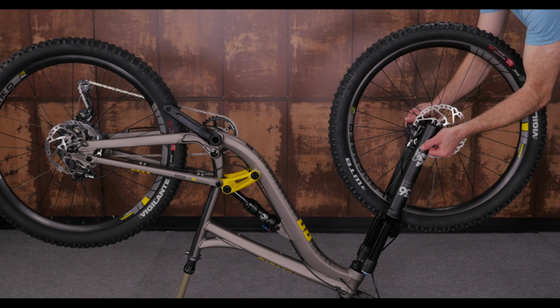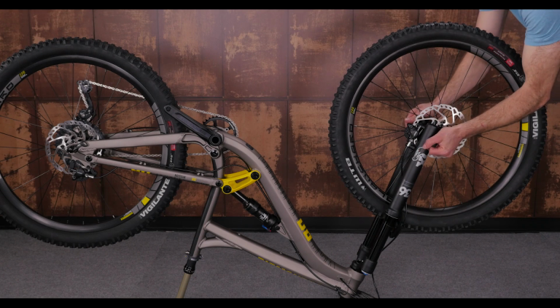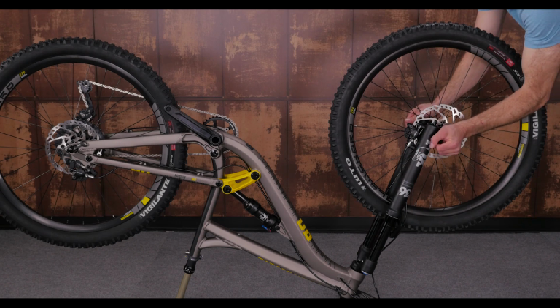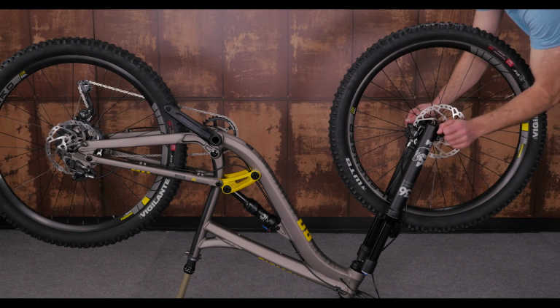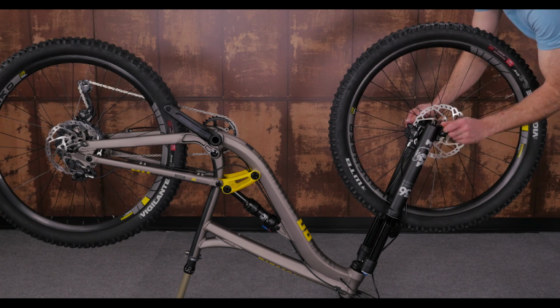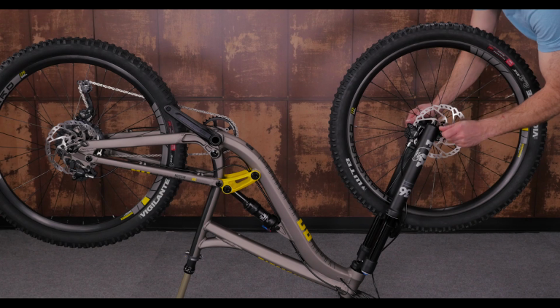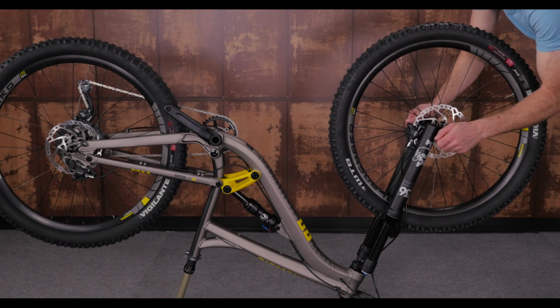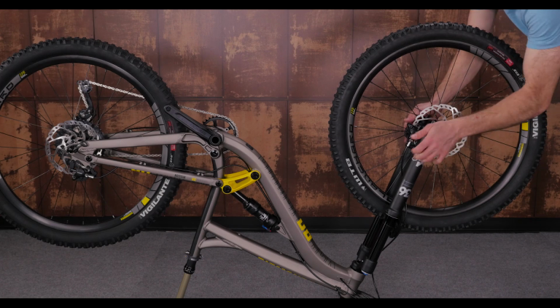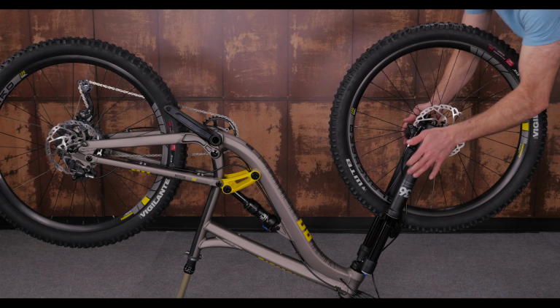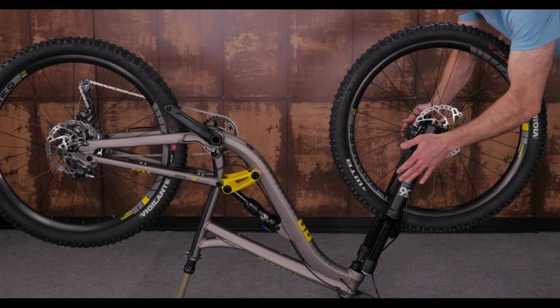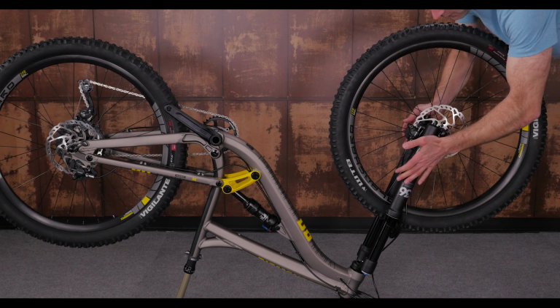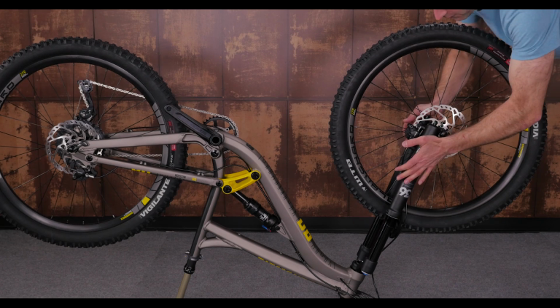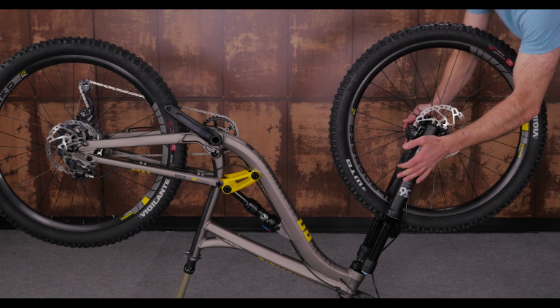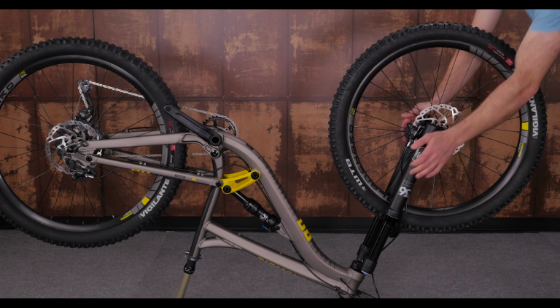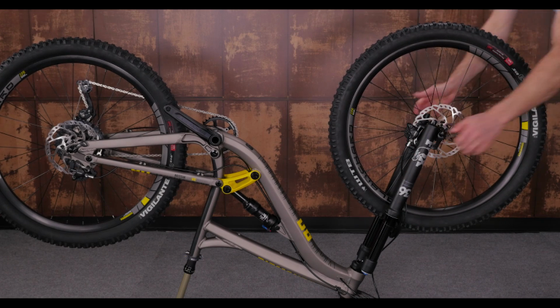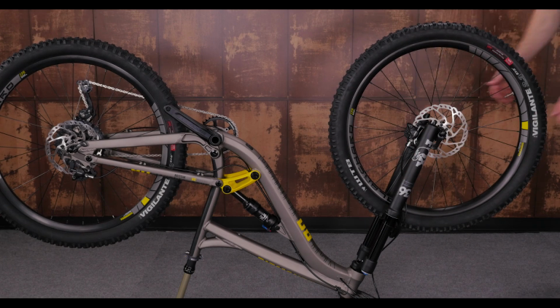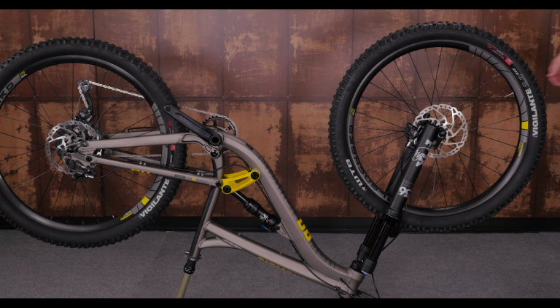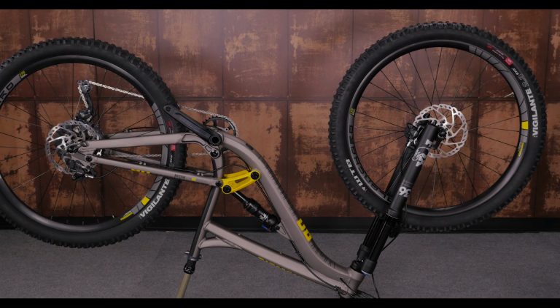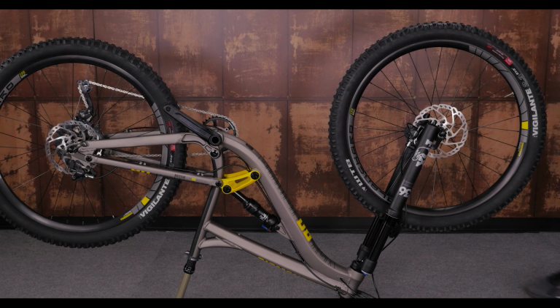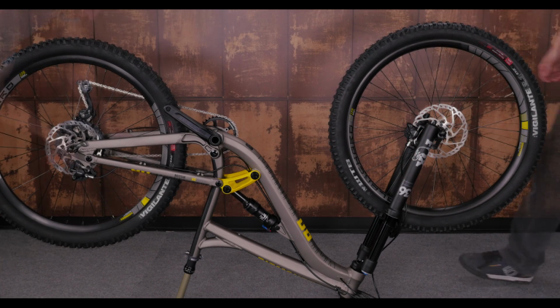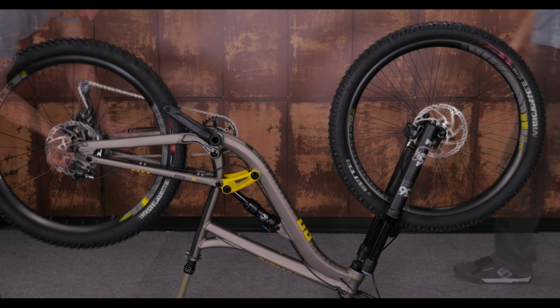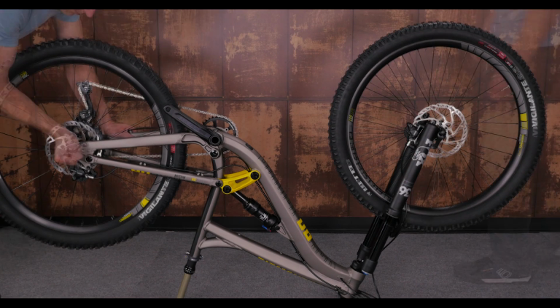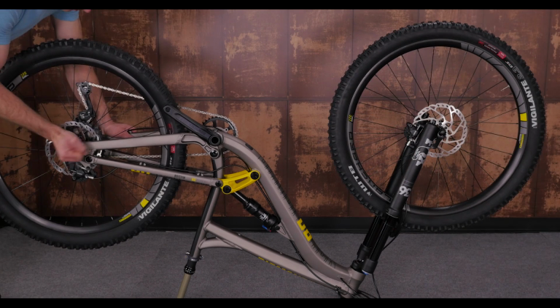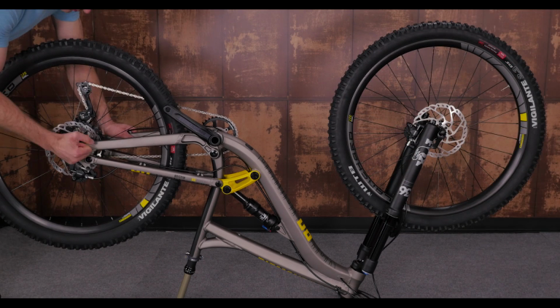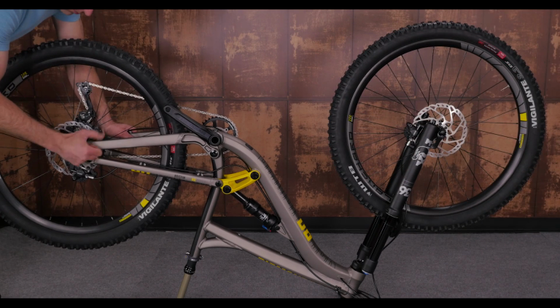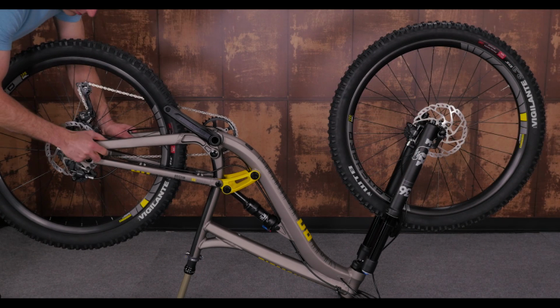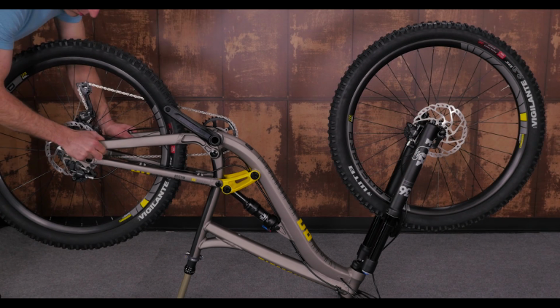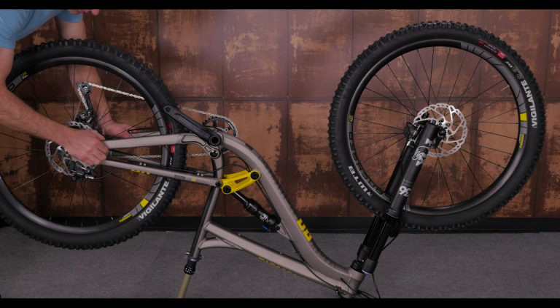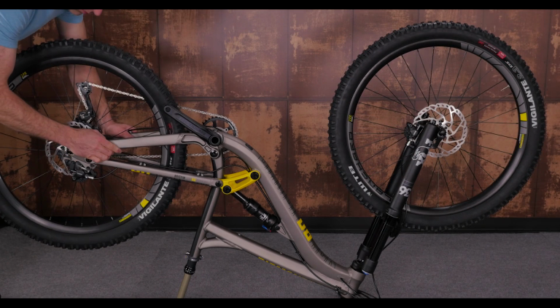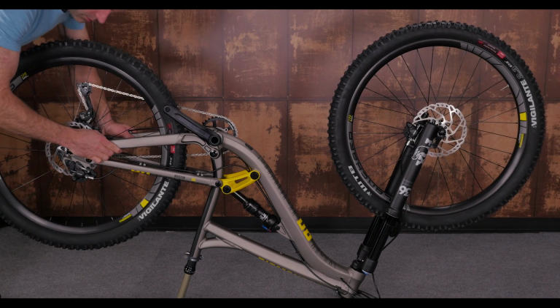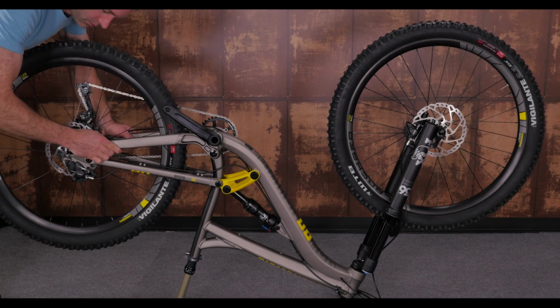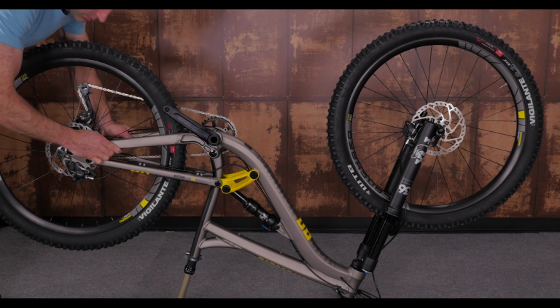Remember to always check the front and rear axle for proper tightness before heading out on a ride.